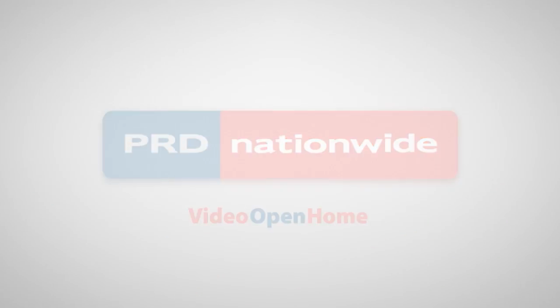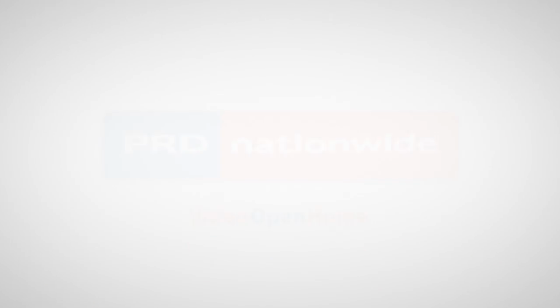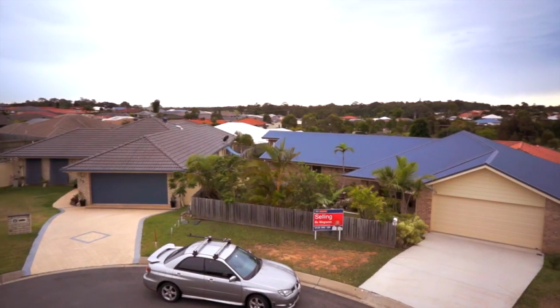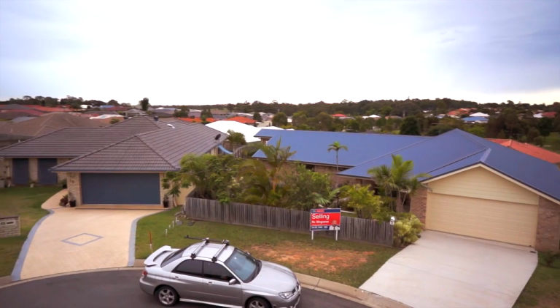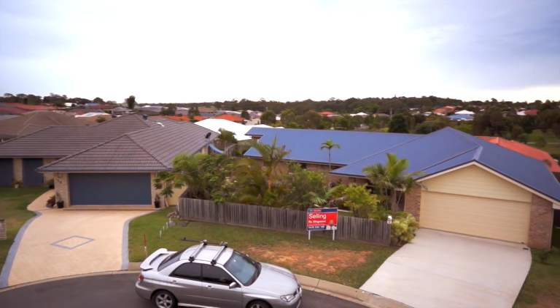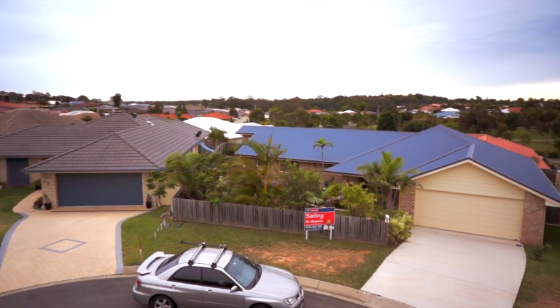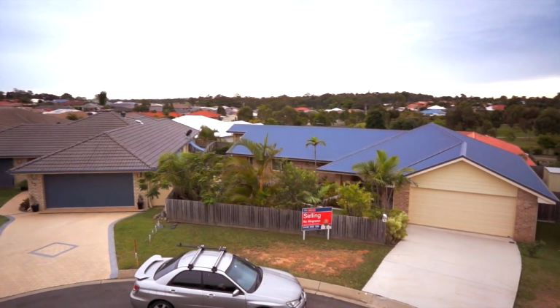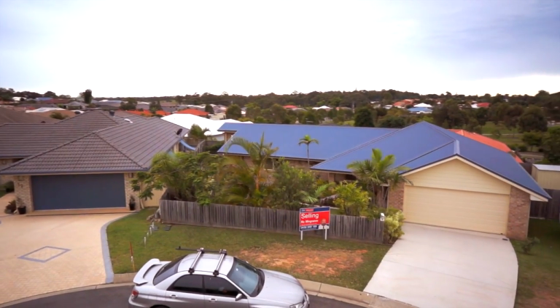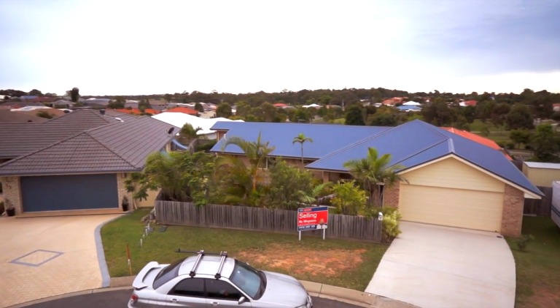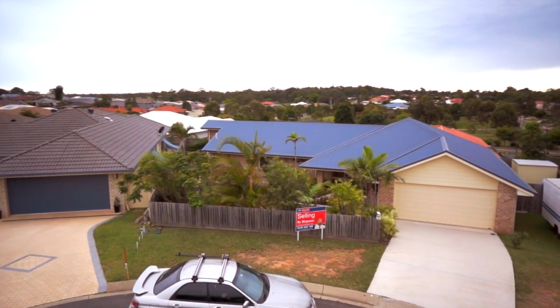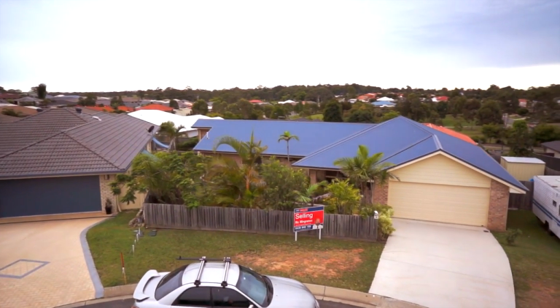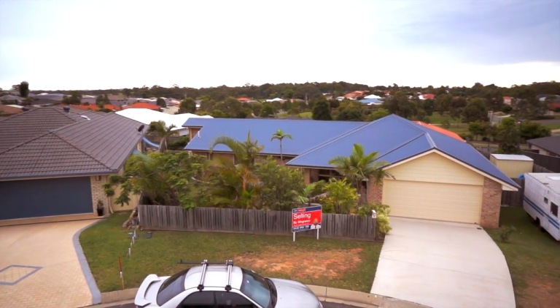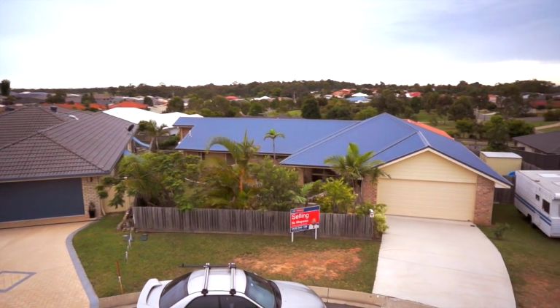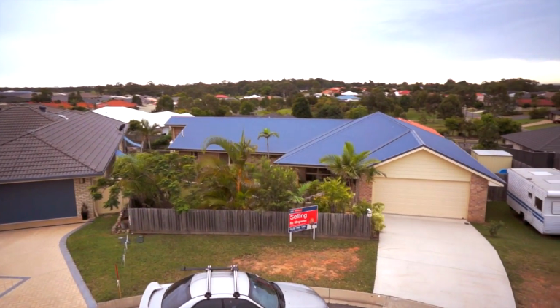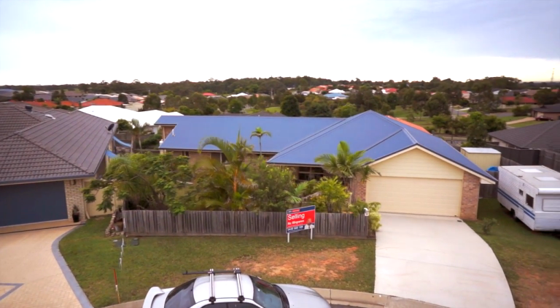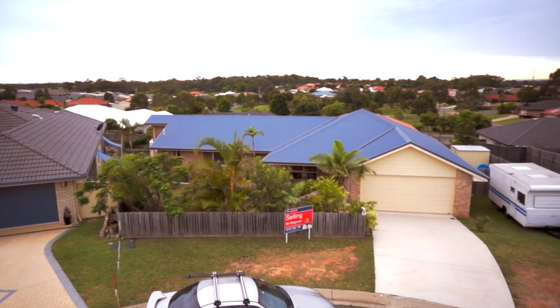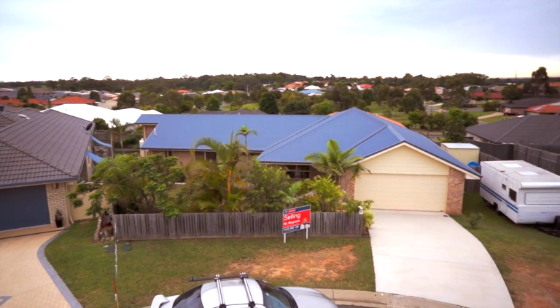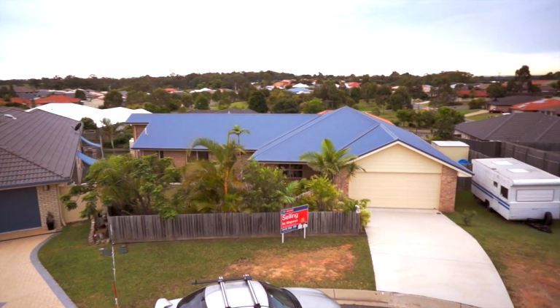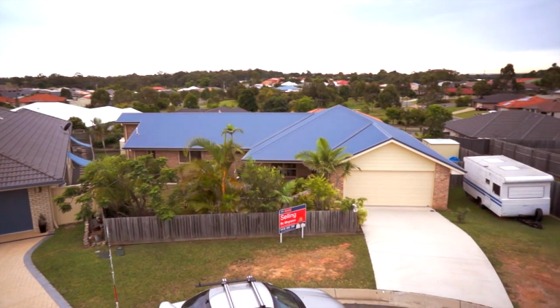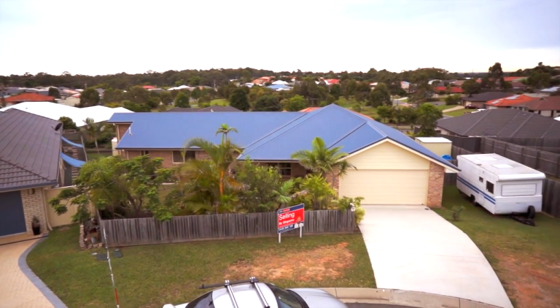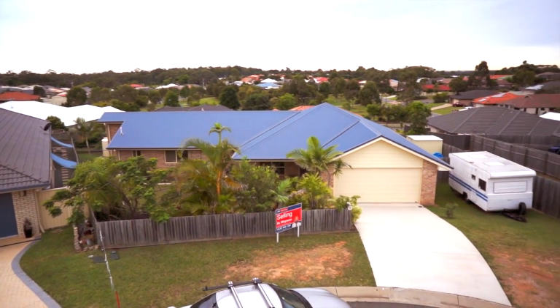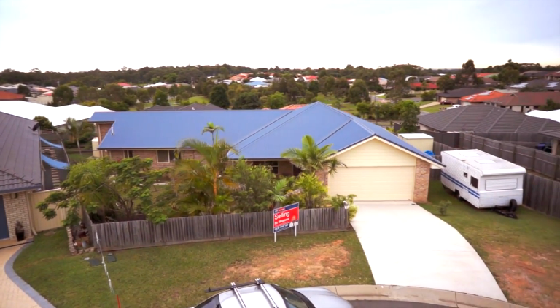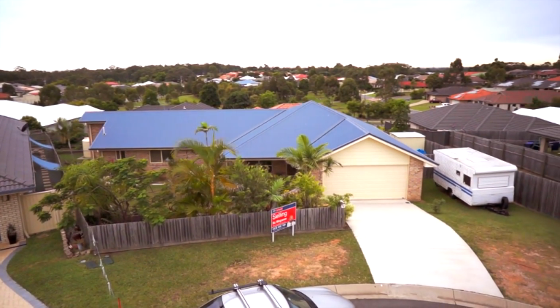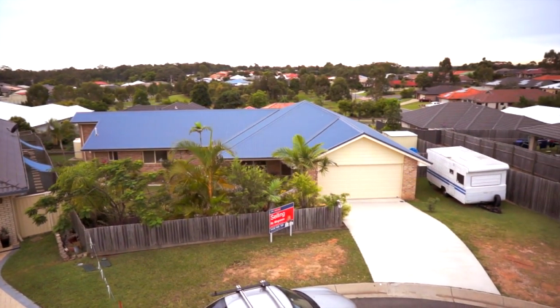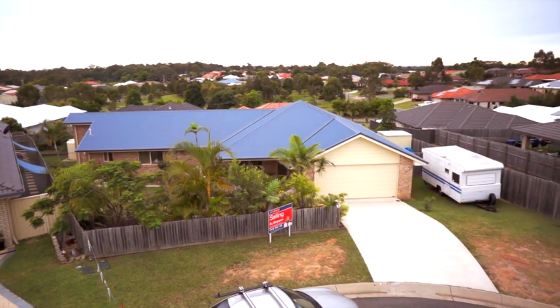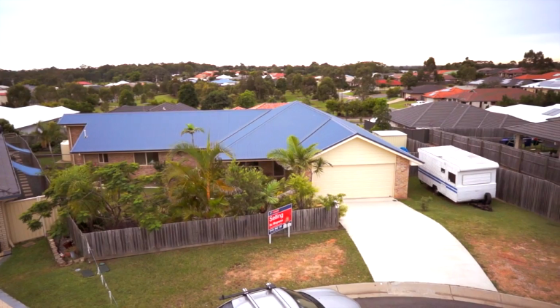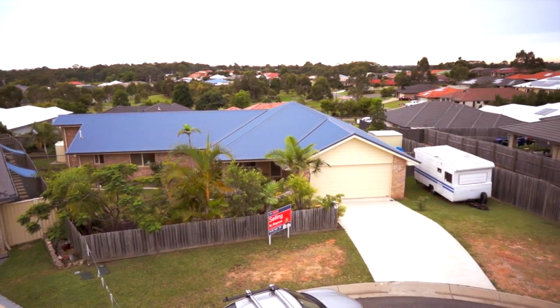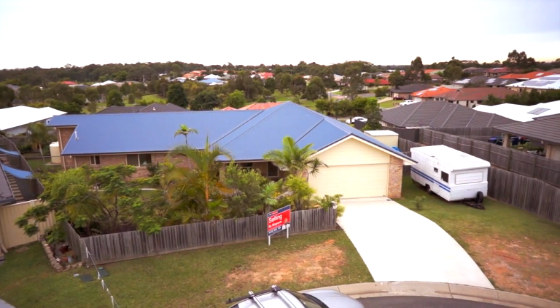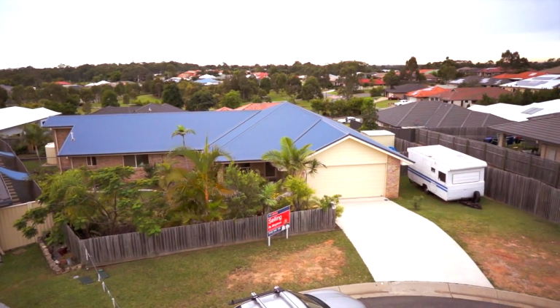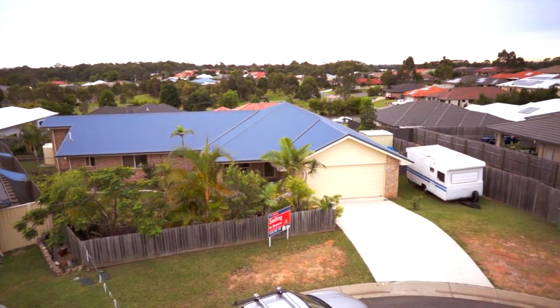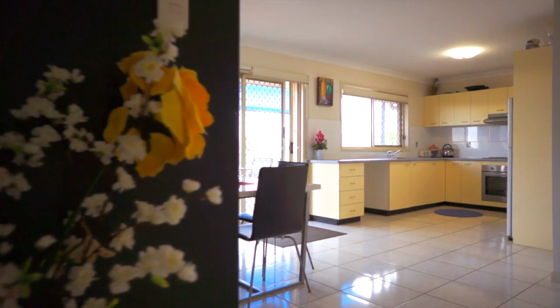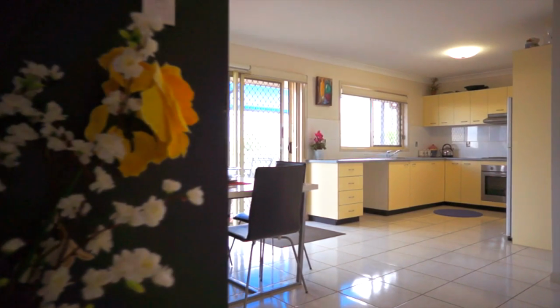Situated at the end of a quiet cul-de-sac in a popular residential estate, welcome to number 10 Glenvae Place Kalanga.